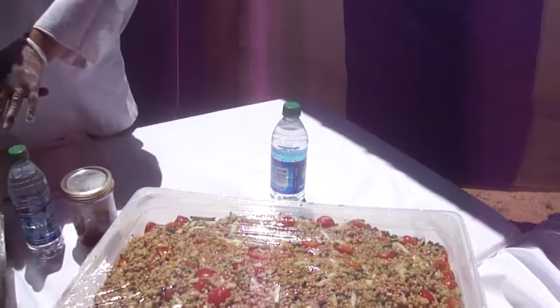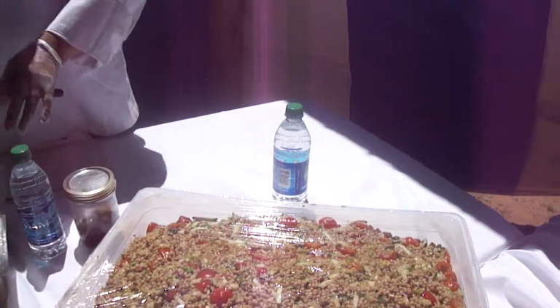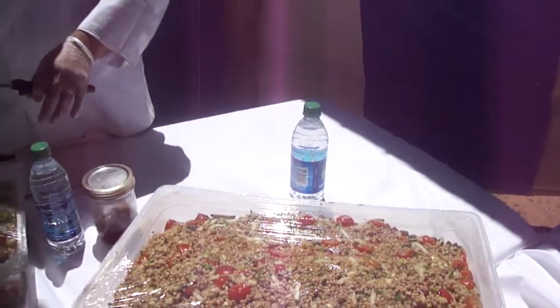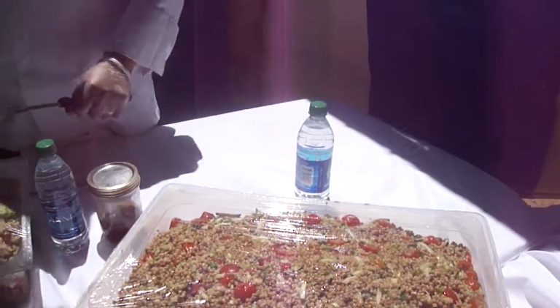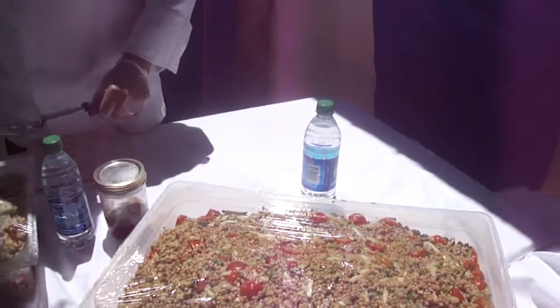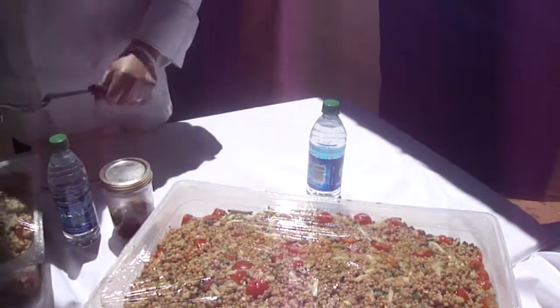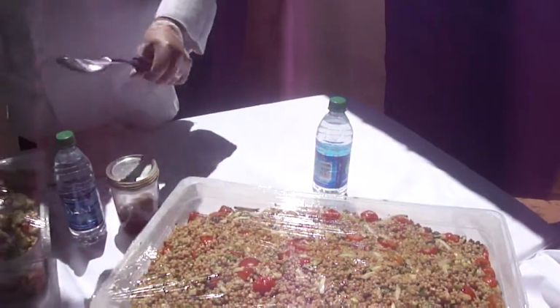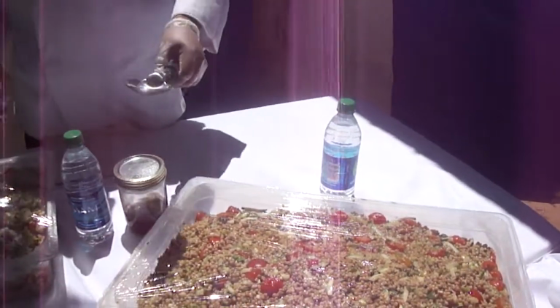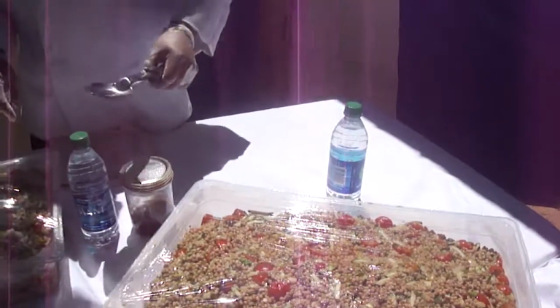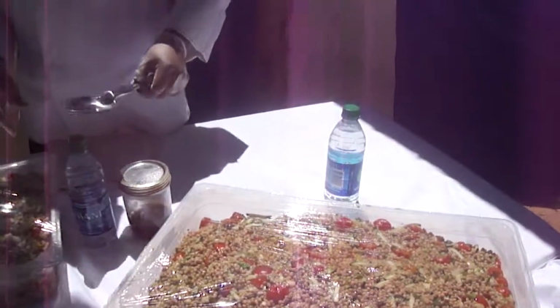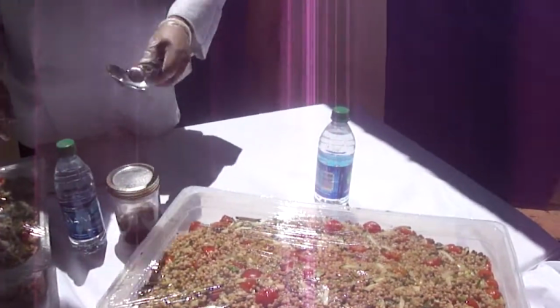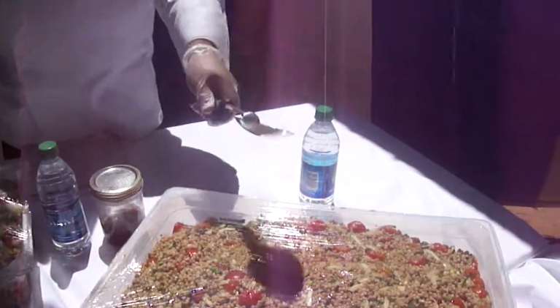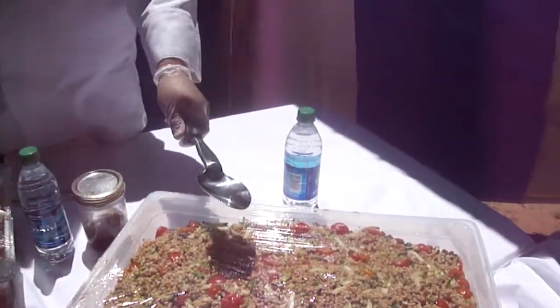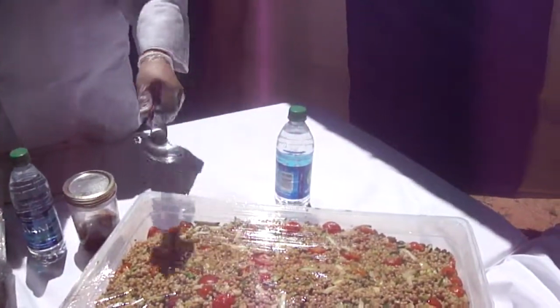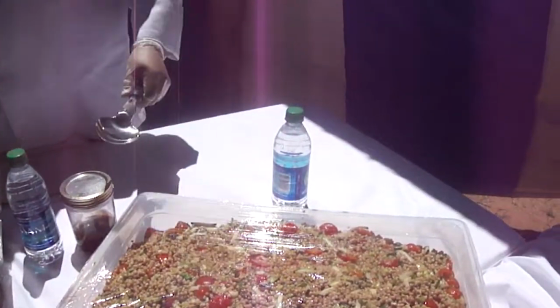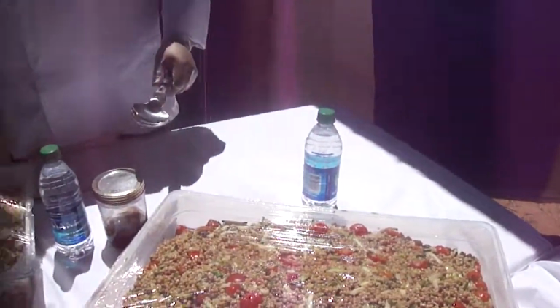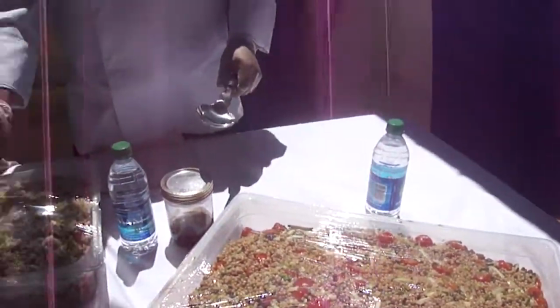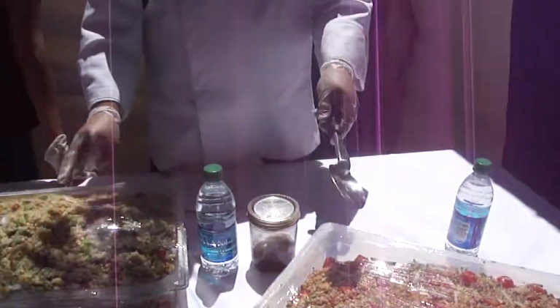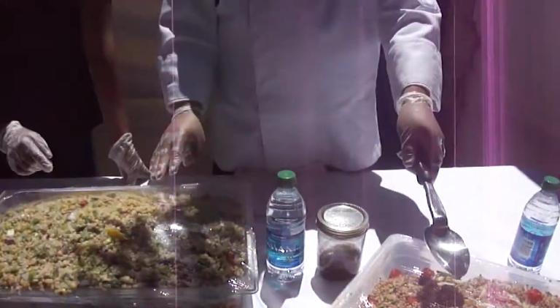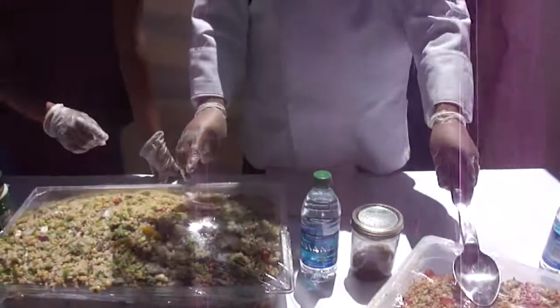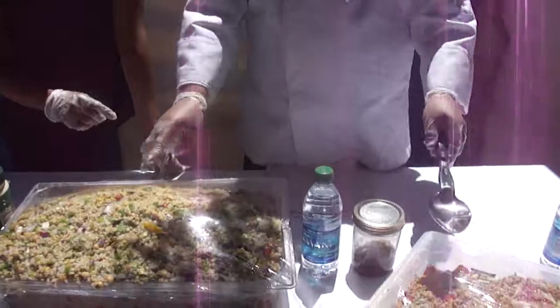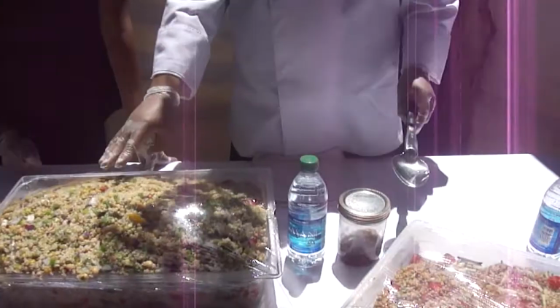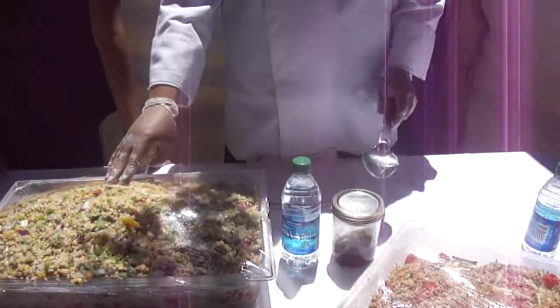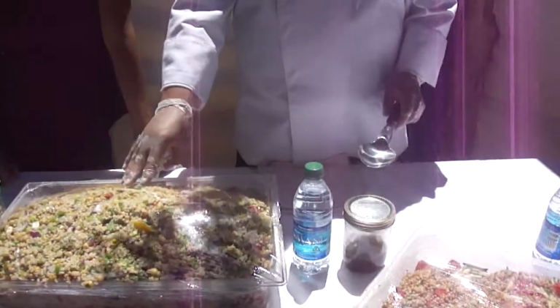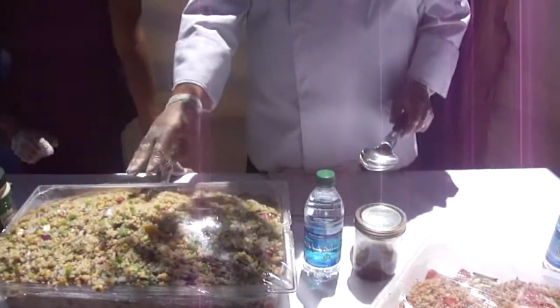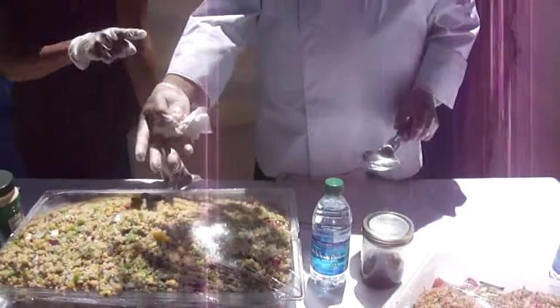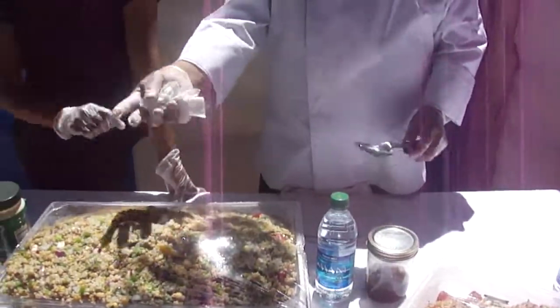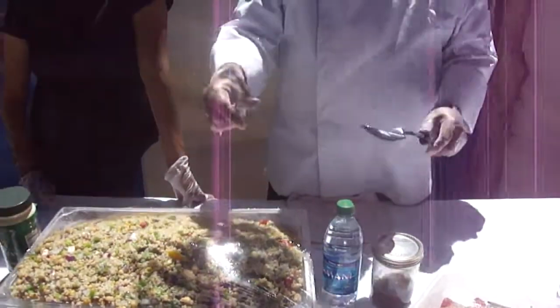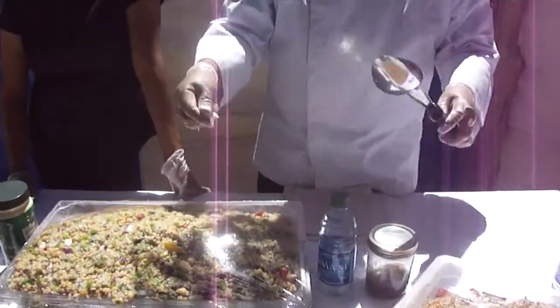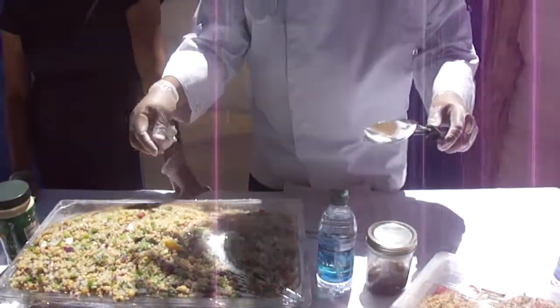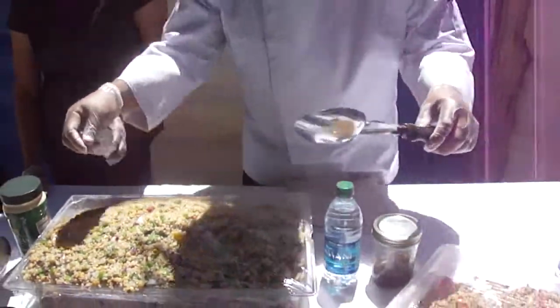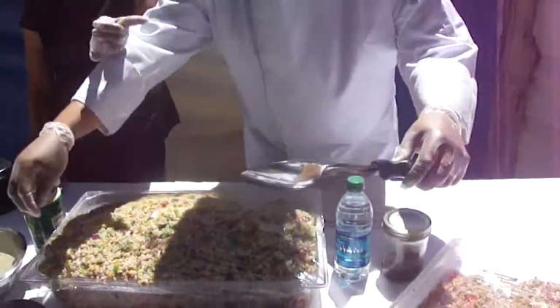This is the bulgur wheat. No, this is the bulgur wheat. This one's the kushku. Oh, okay.